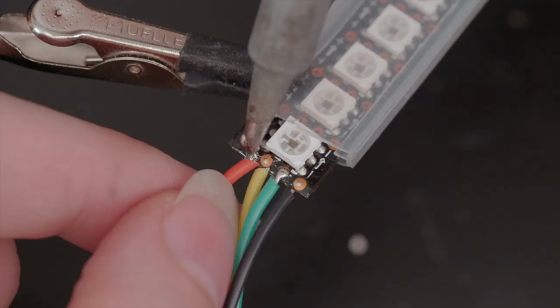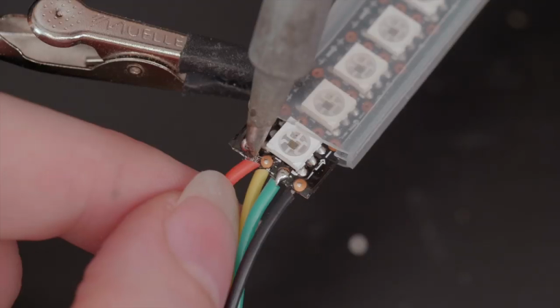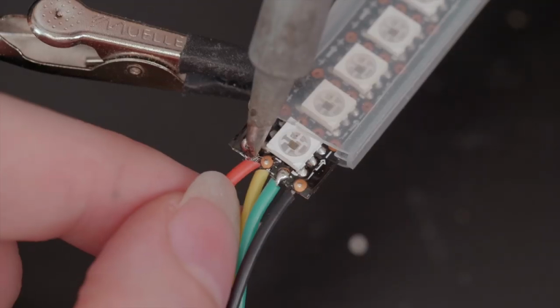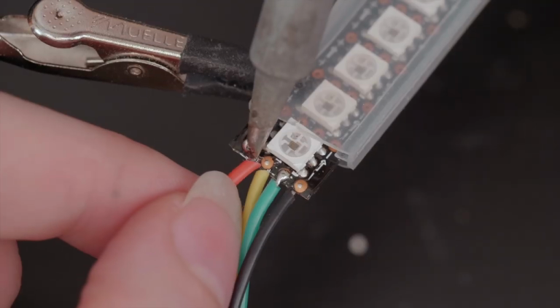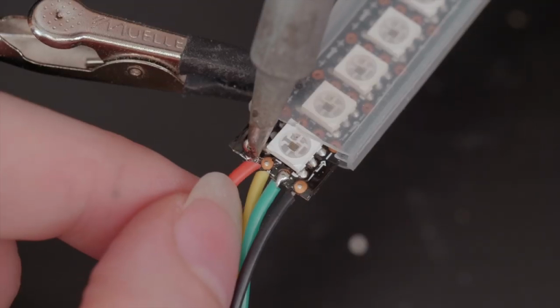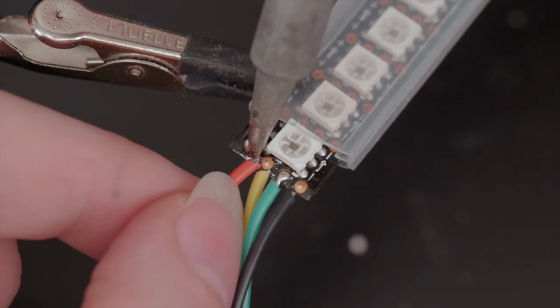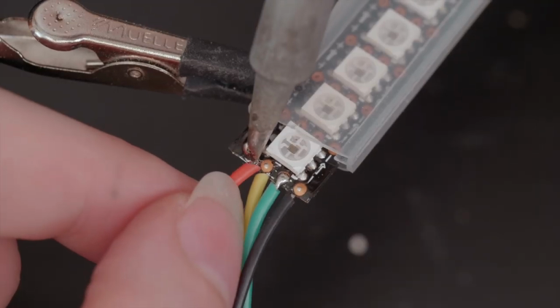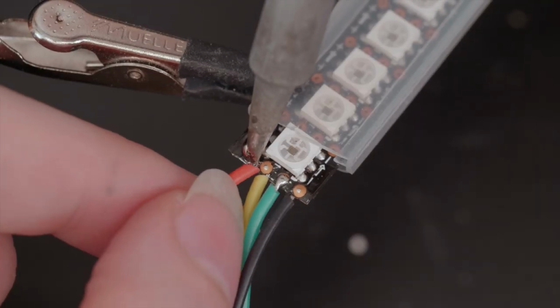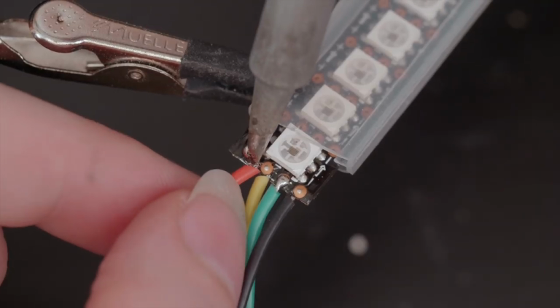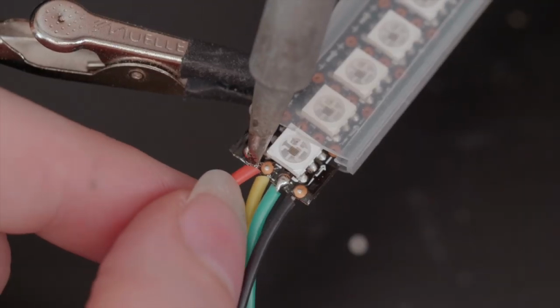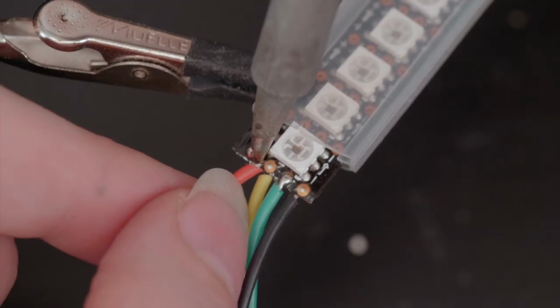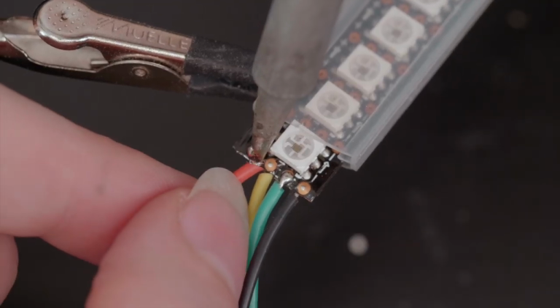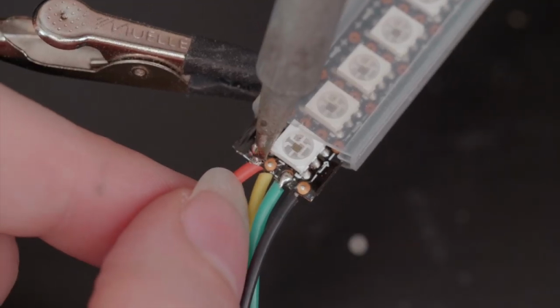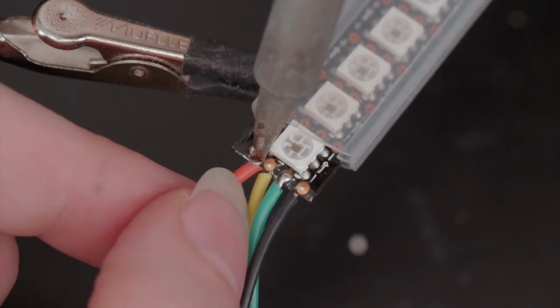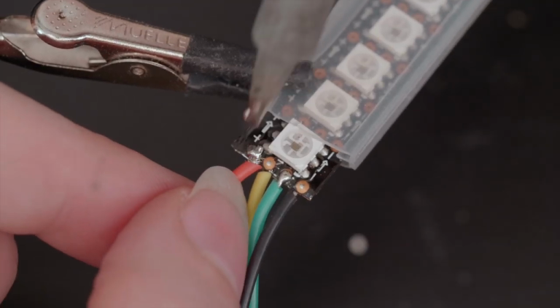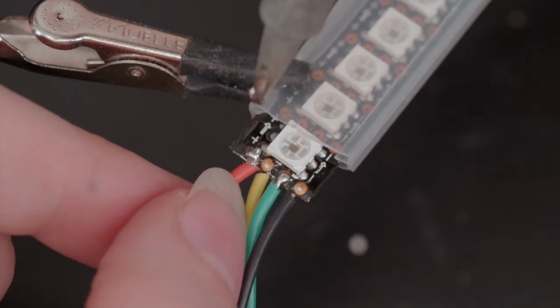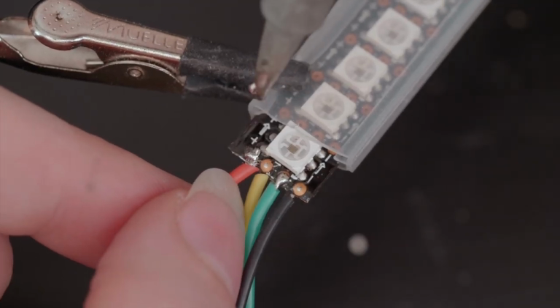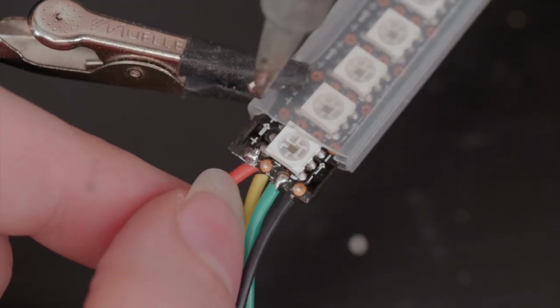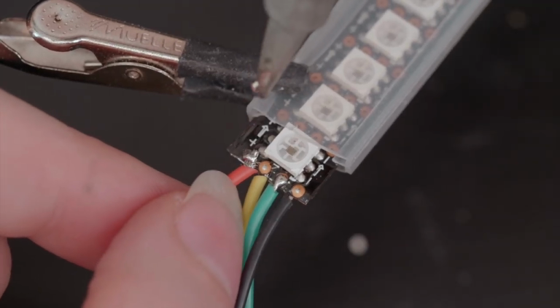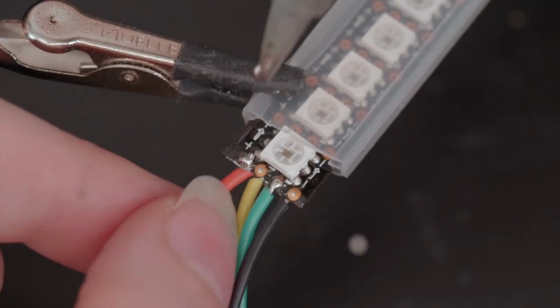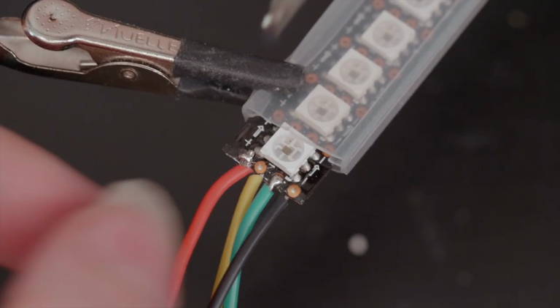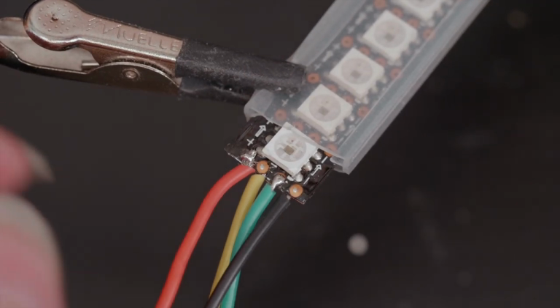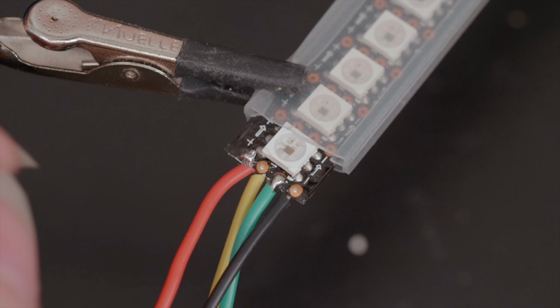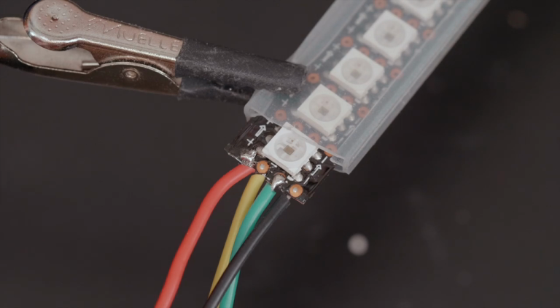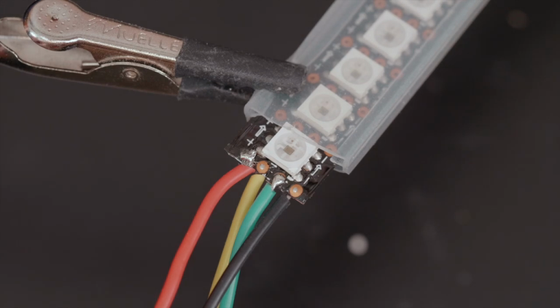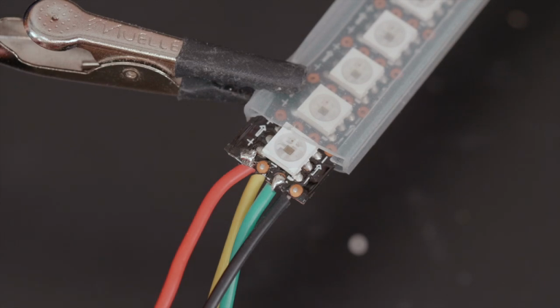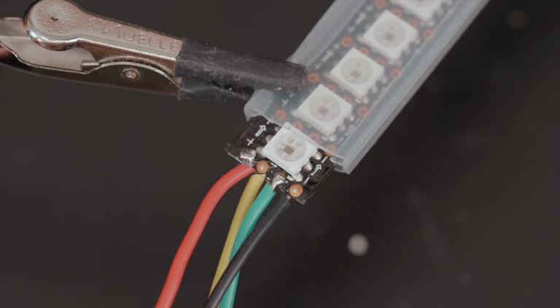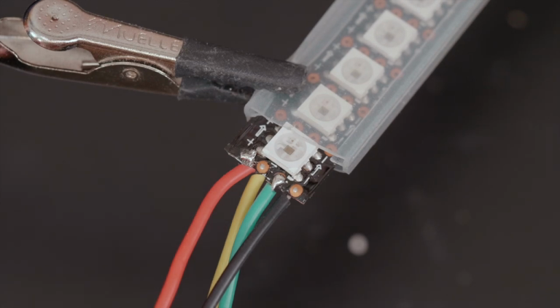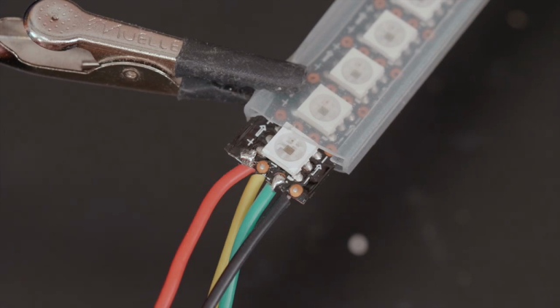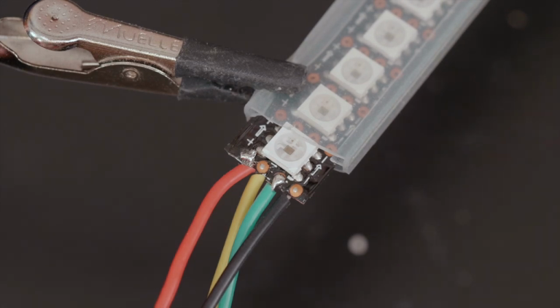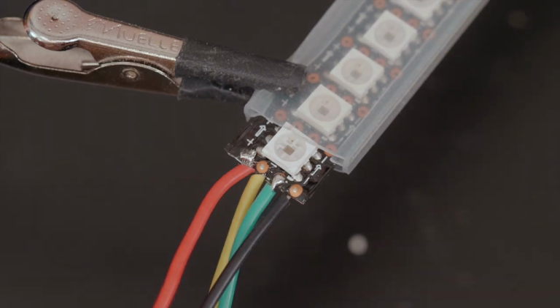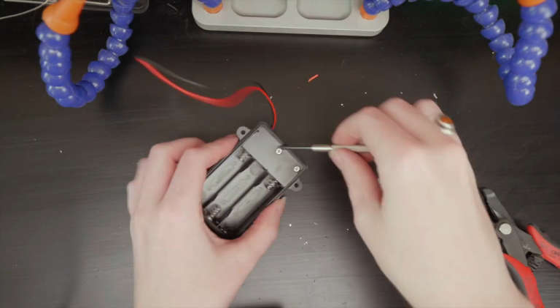I double-checked and touched up the solder connections, which I've made on alternating sides of the strip — it's just cleaner that way.